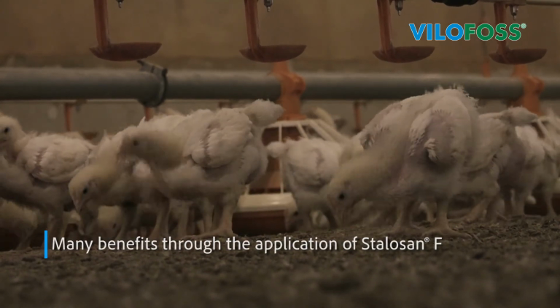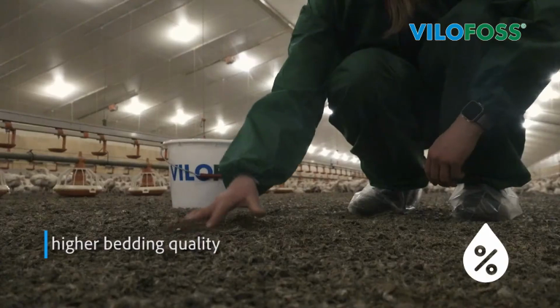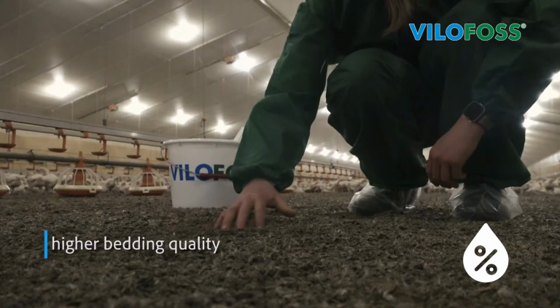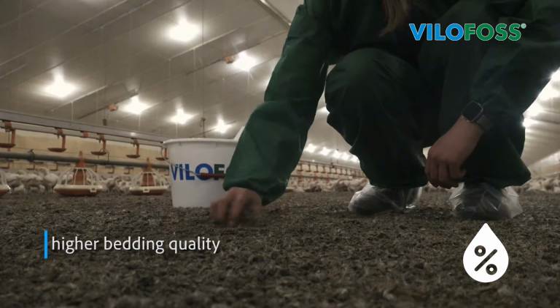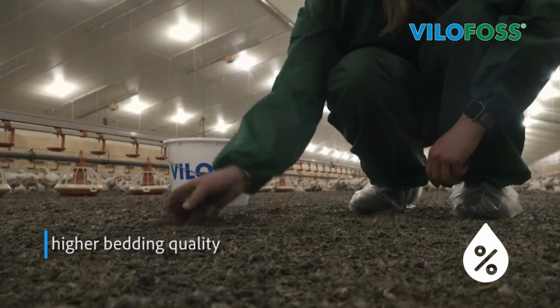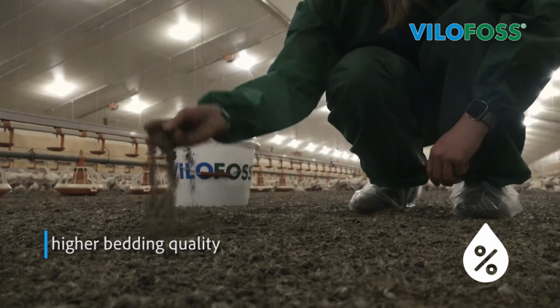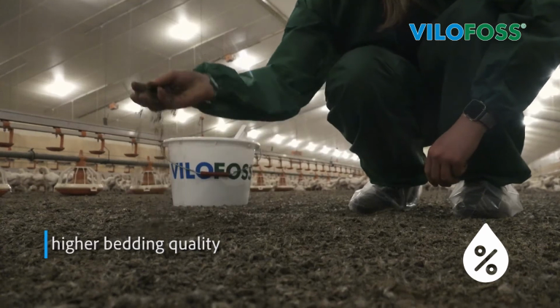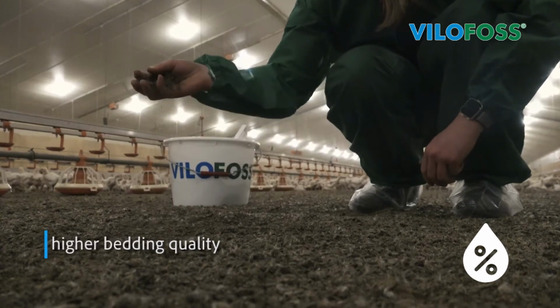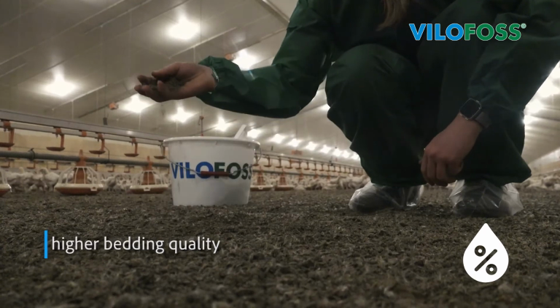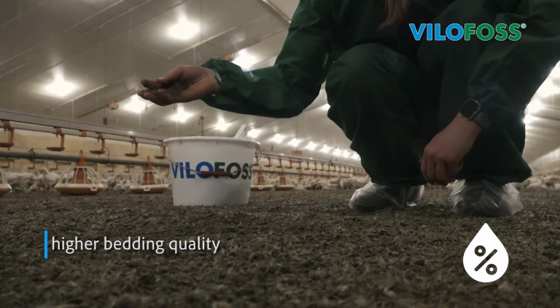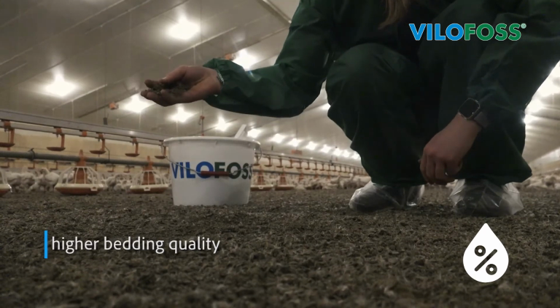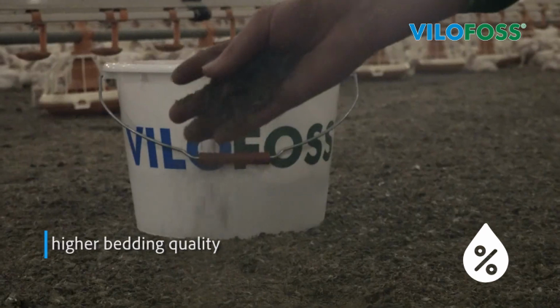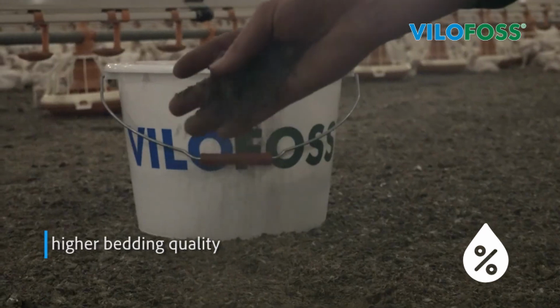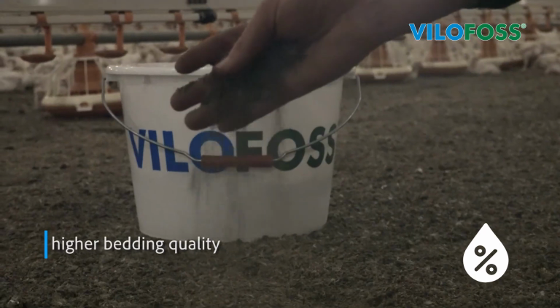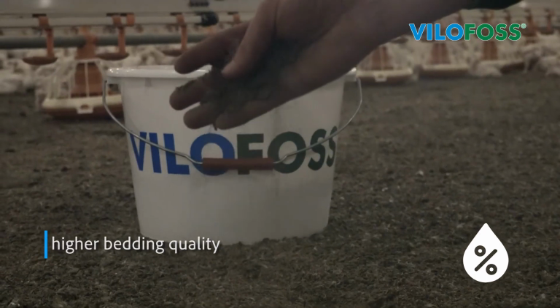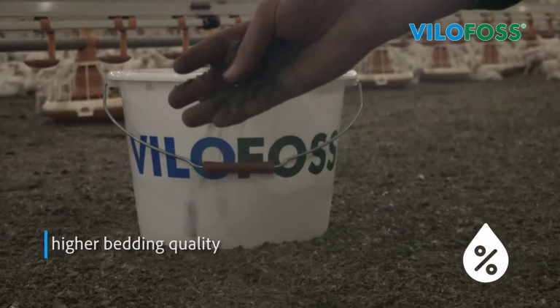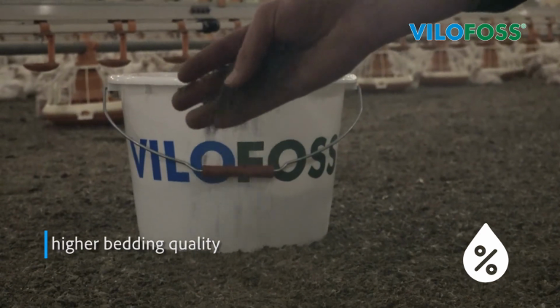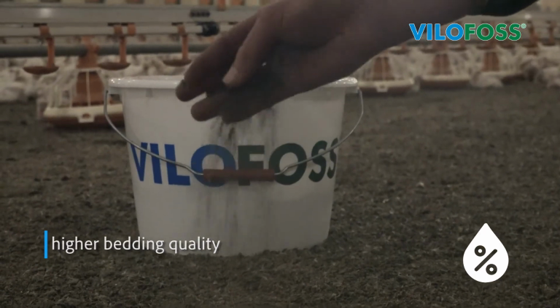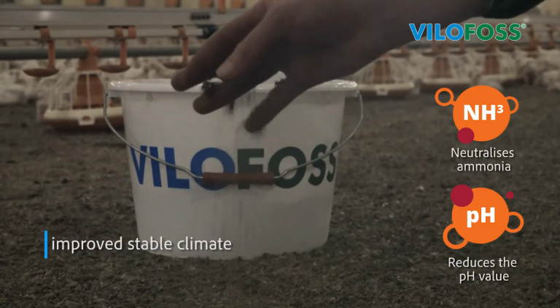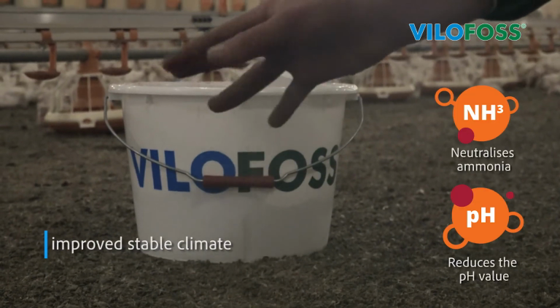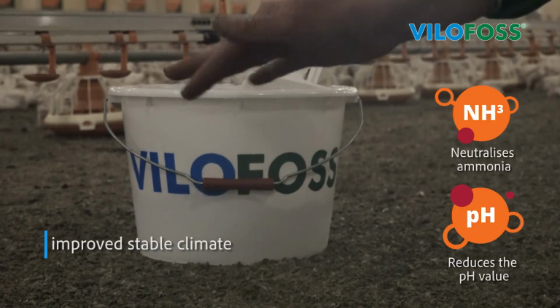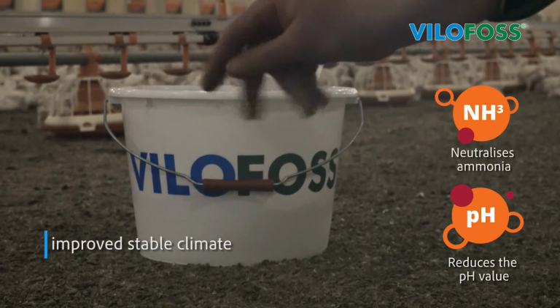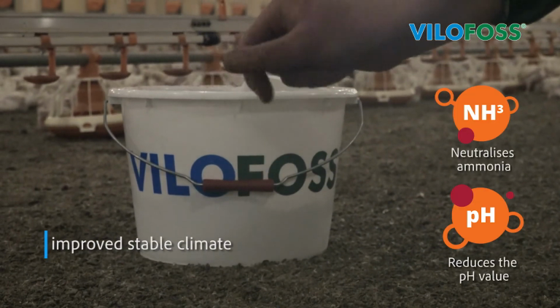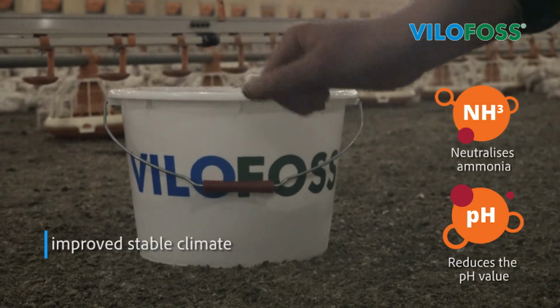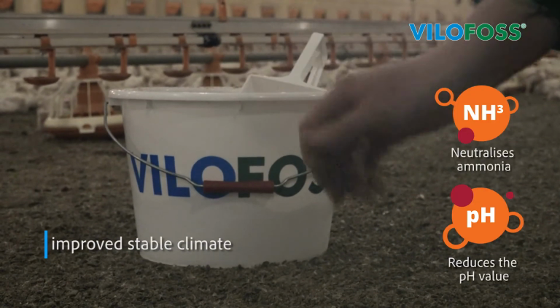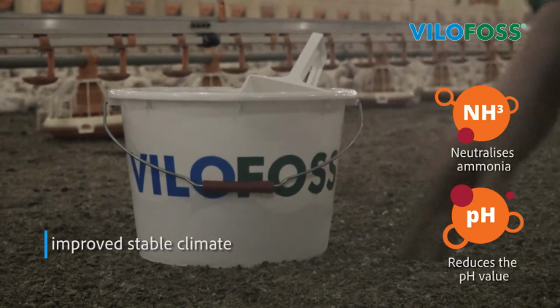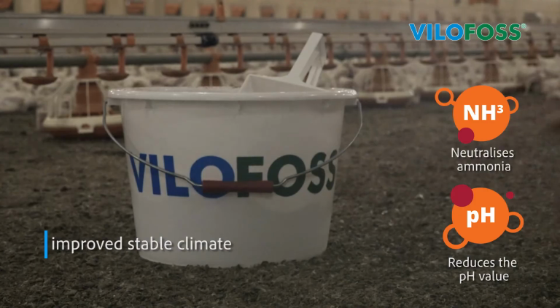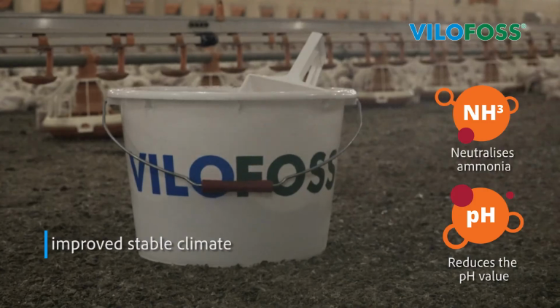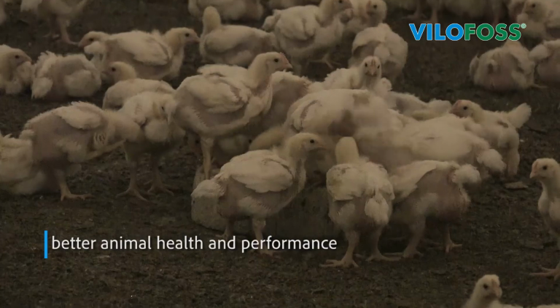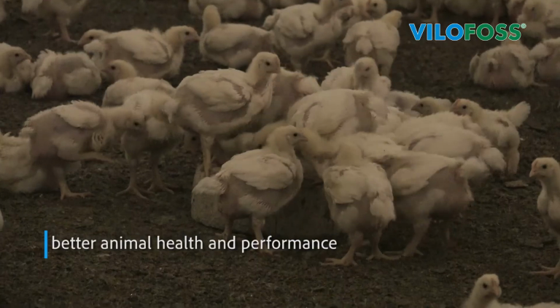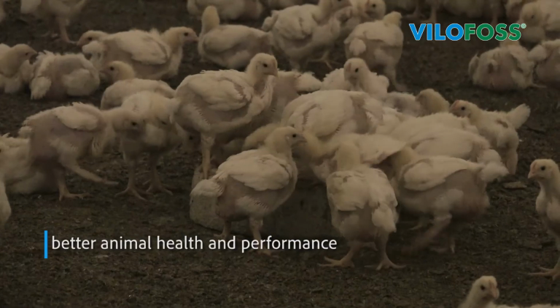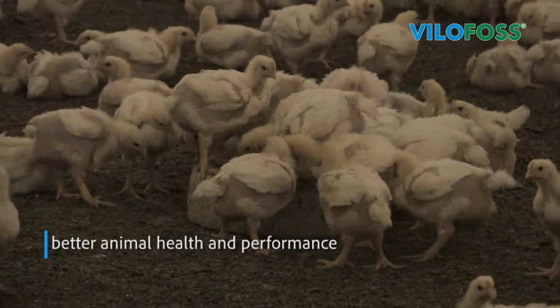These benefits include higher bedding quality, improved climate in the stables, and better animal health and performance.